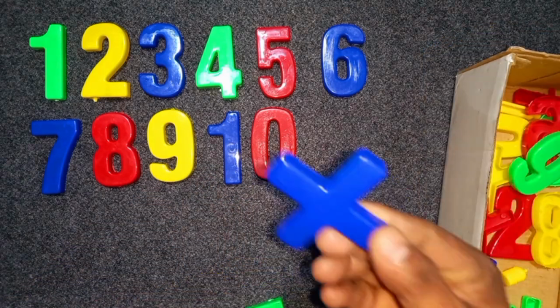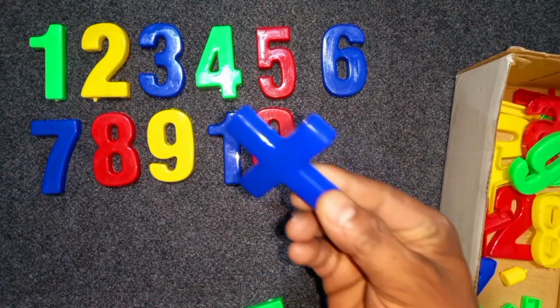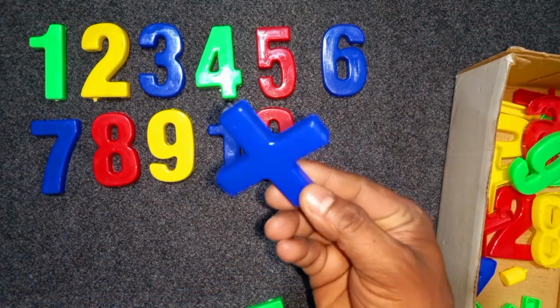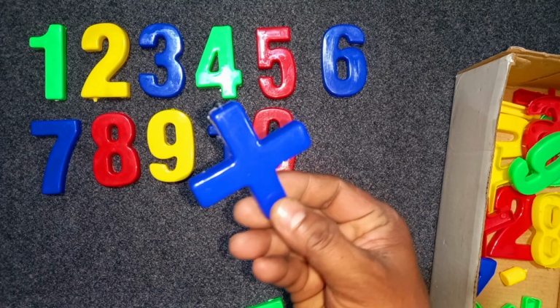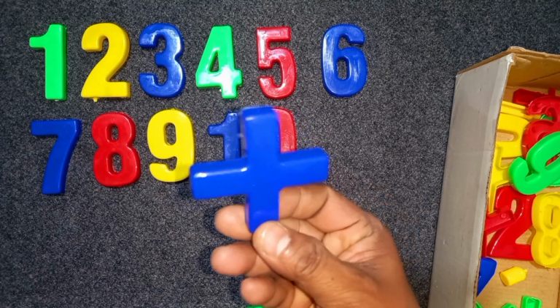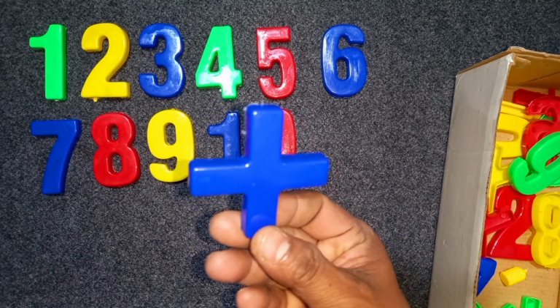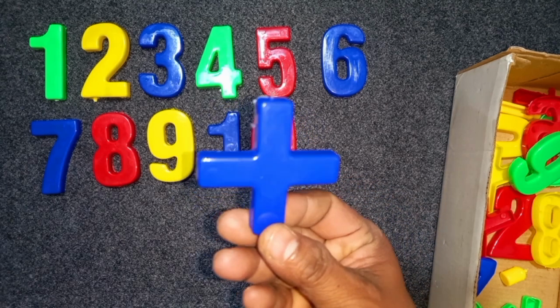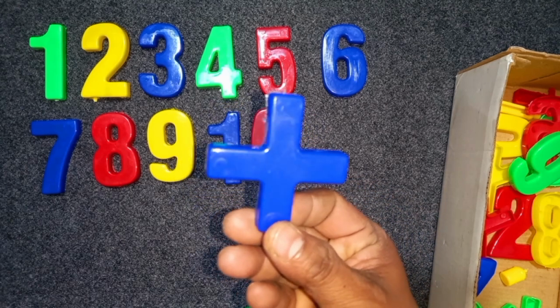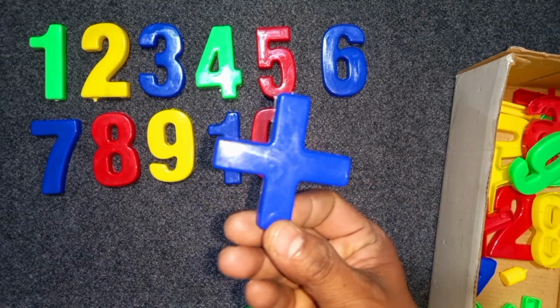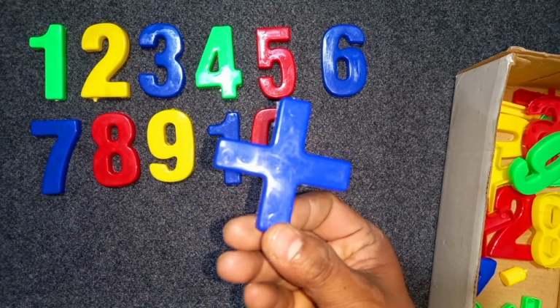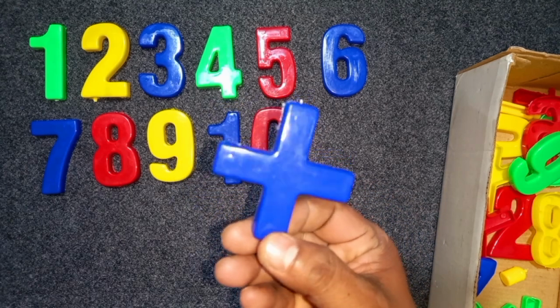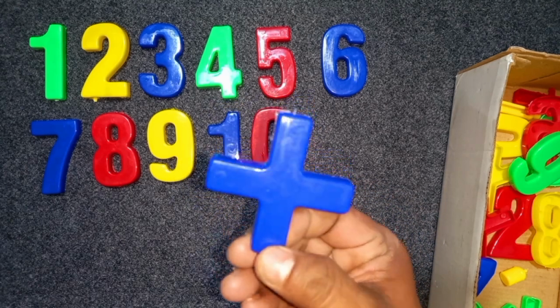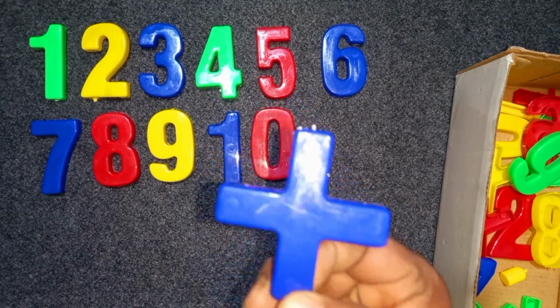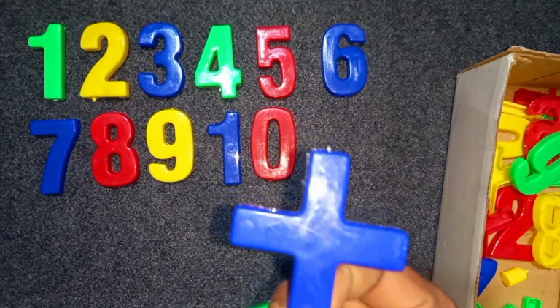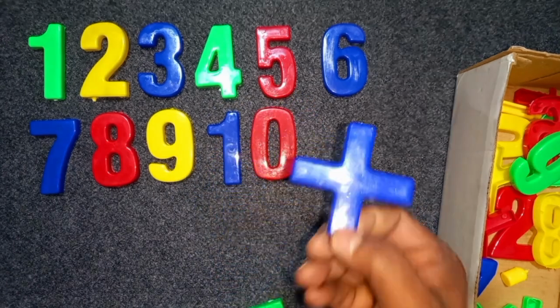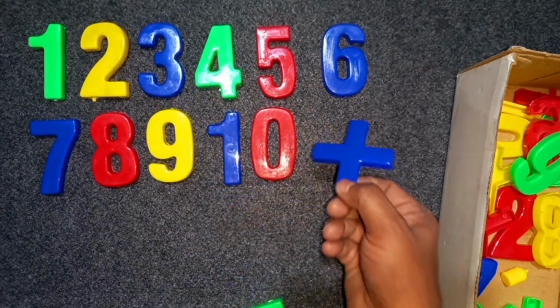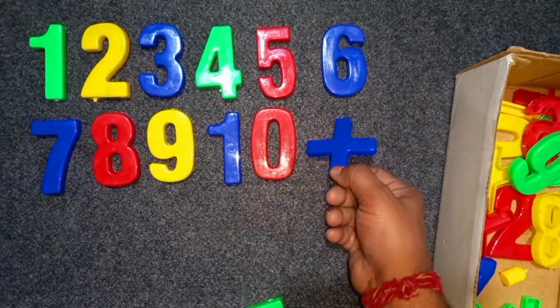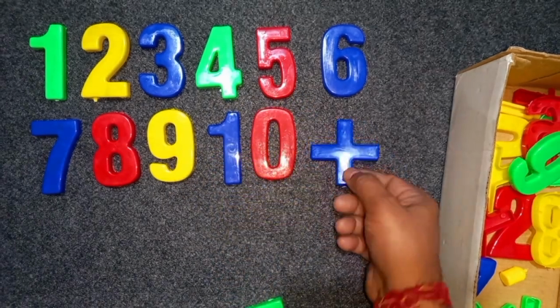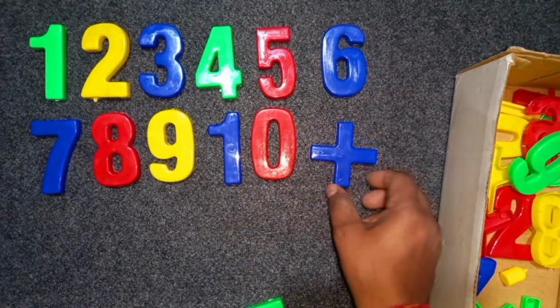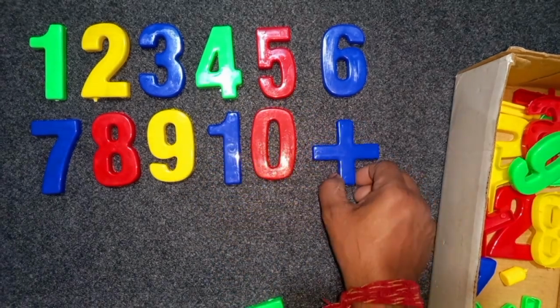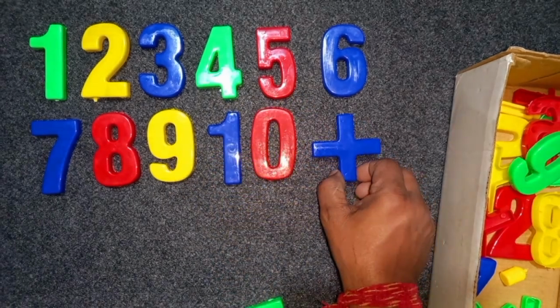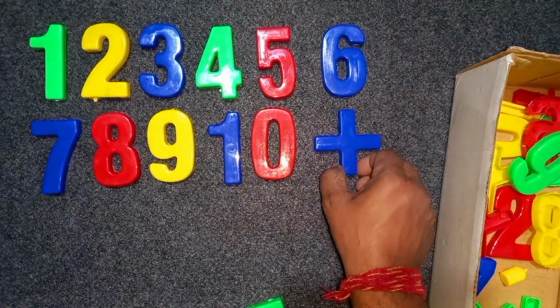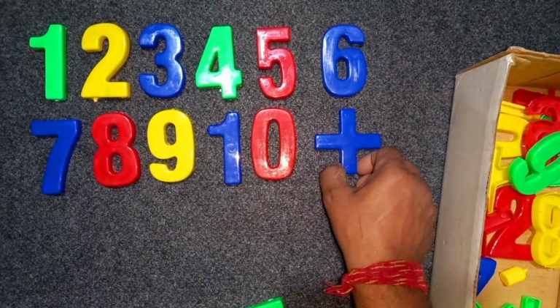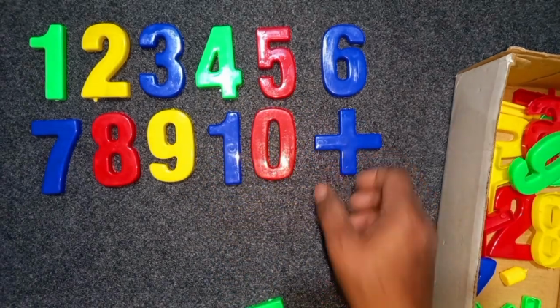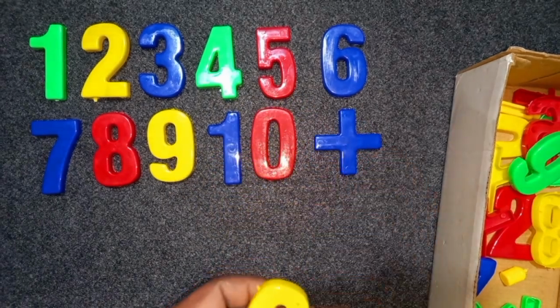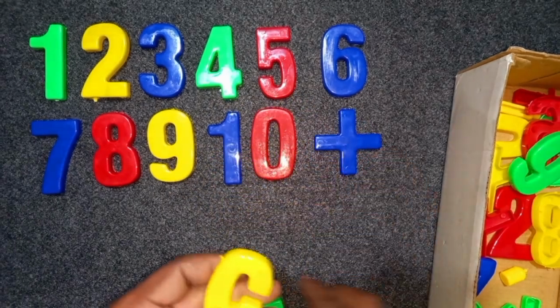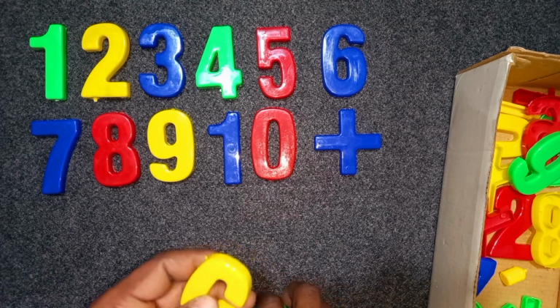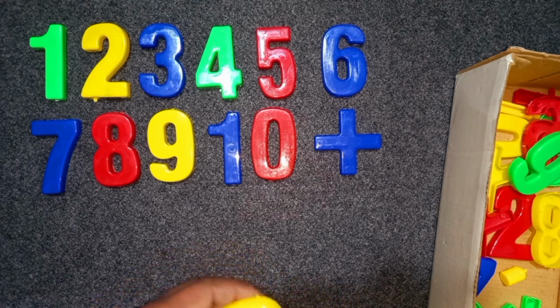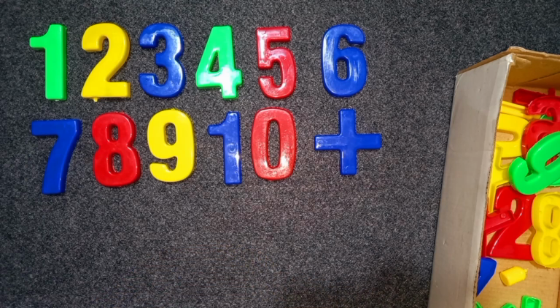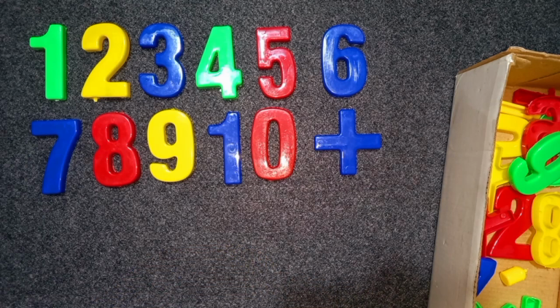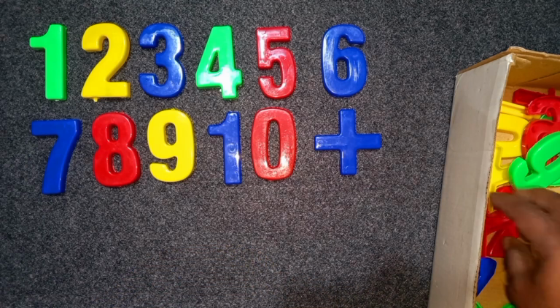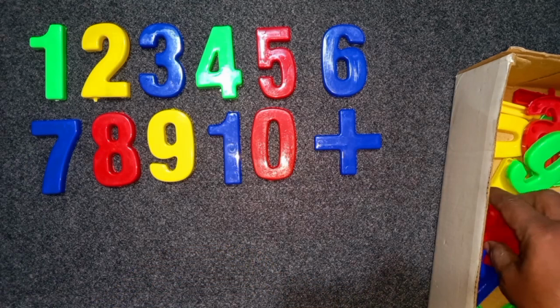Blue color, 10. Blue color, 10. Blue color, 10. Wow!